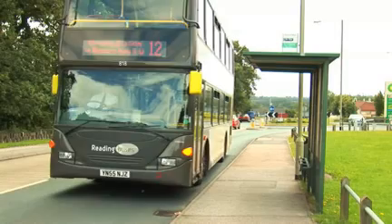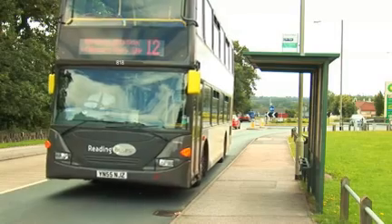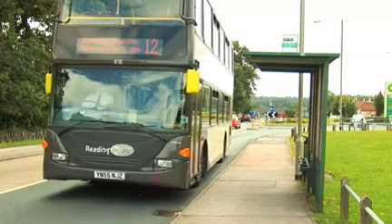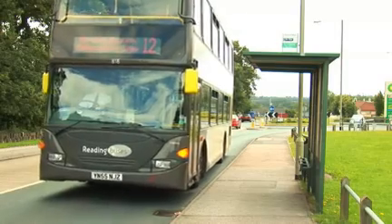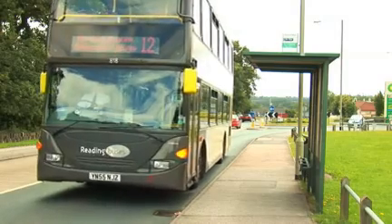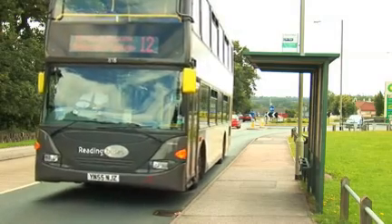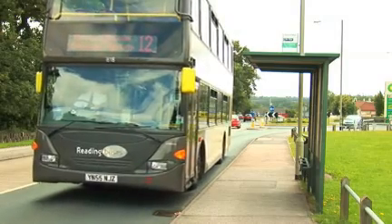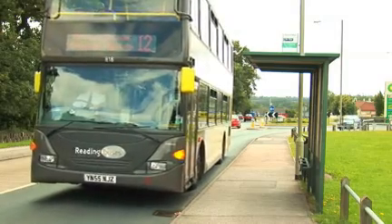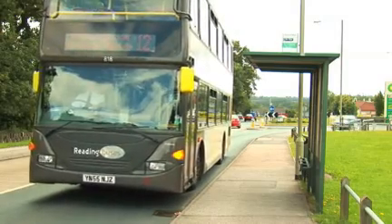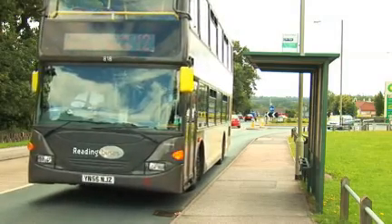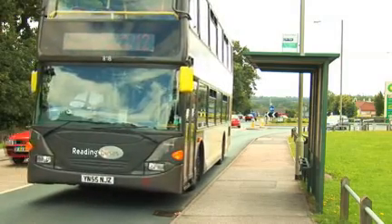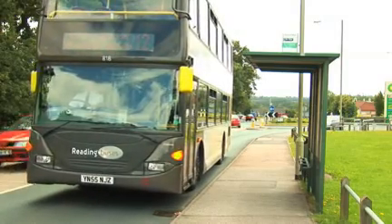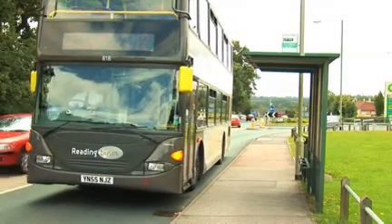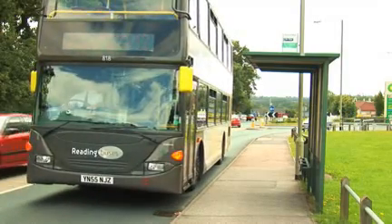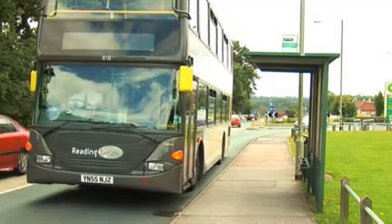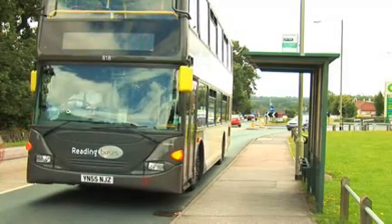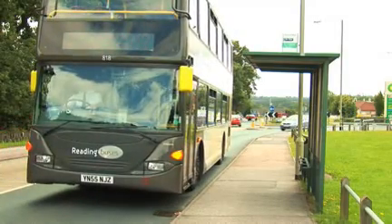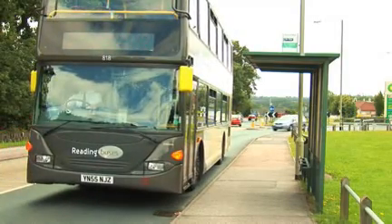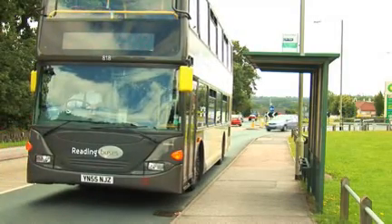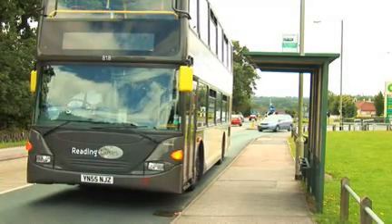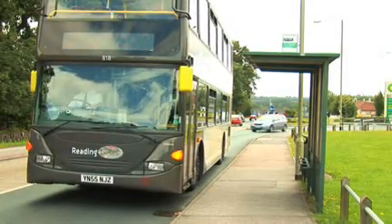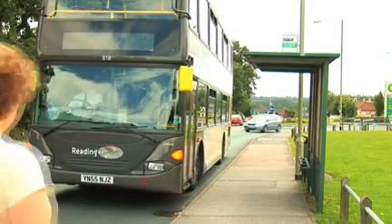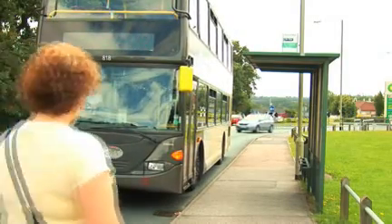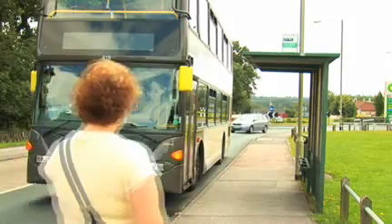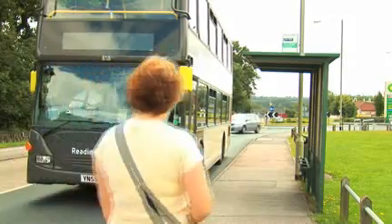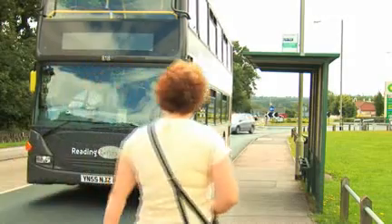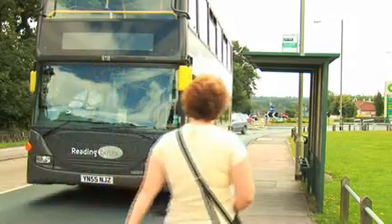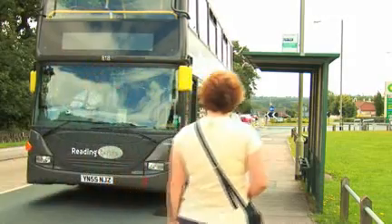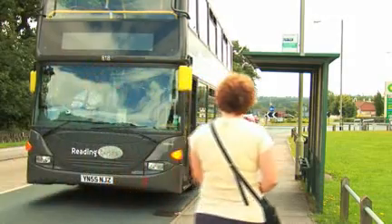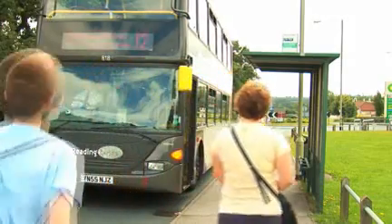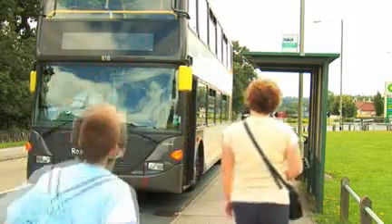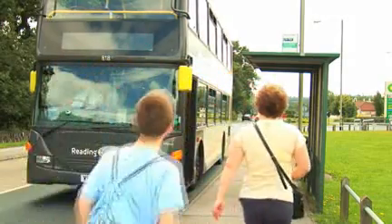When you are close to your destination, press the stop button, wait for the driver to stop the bus and then depart.